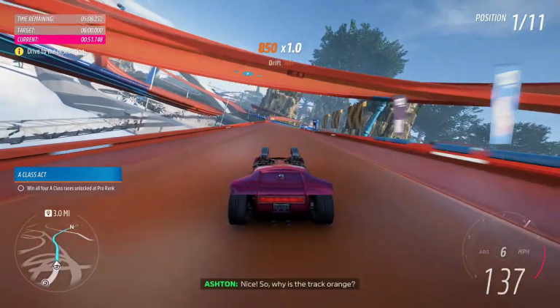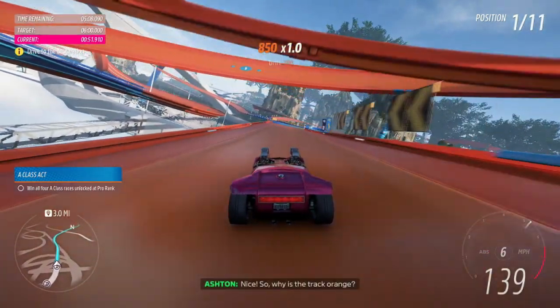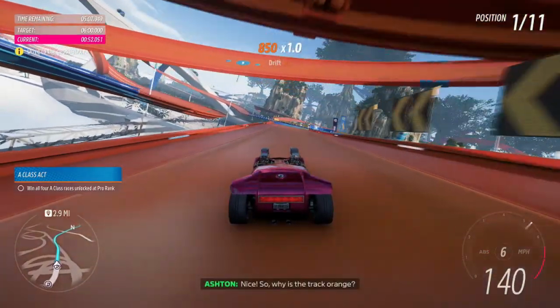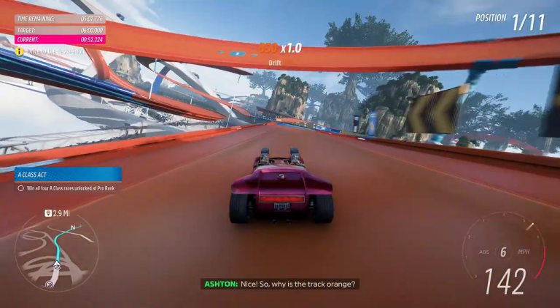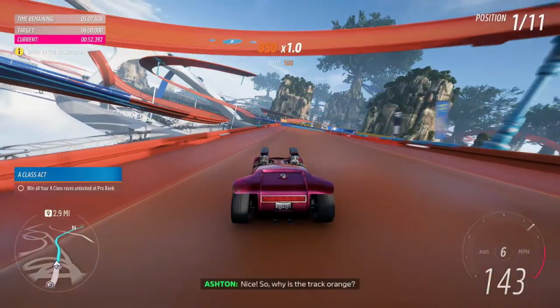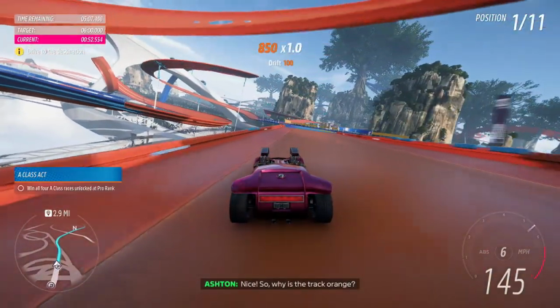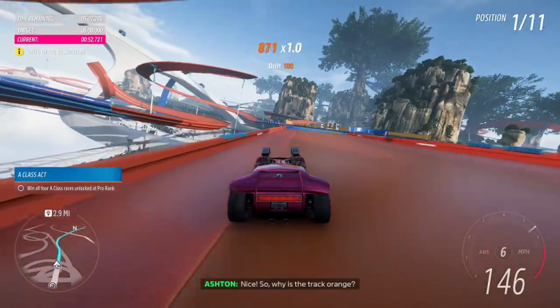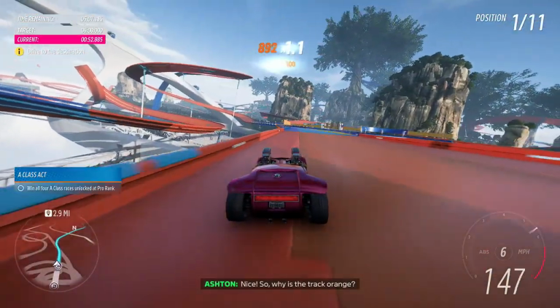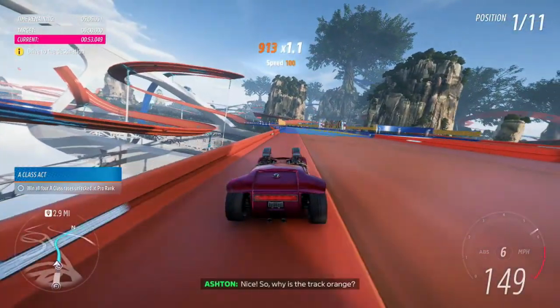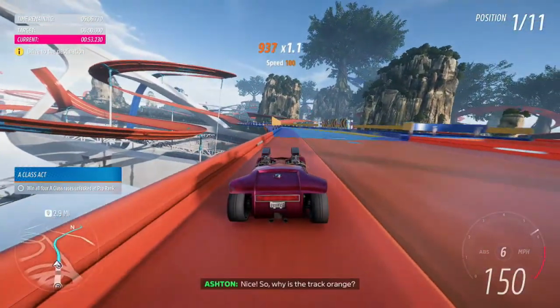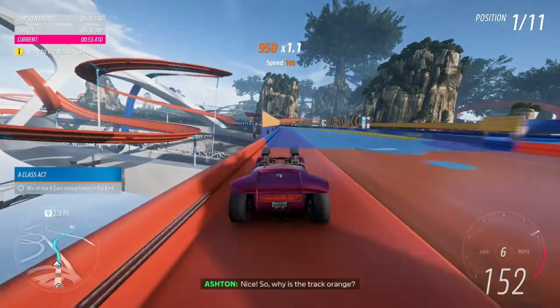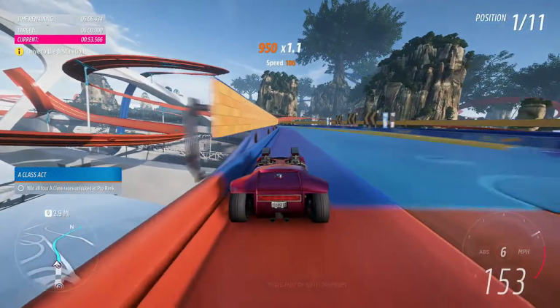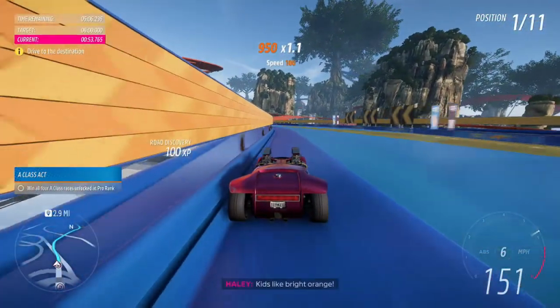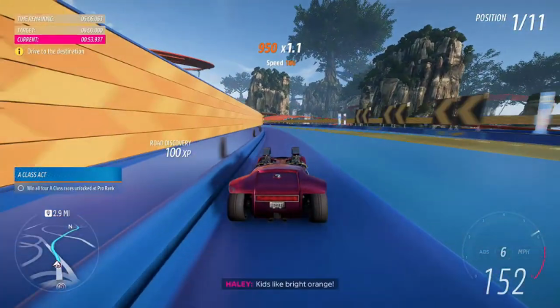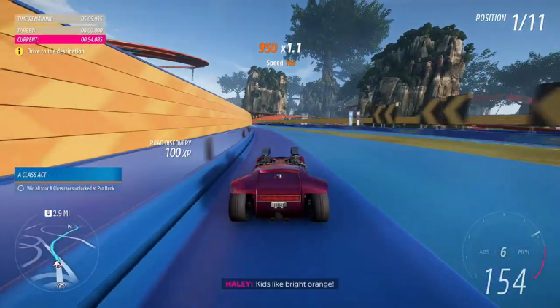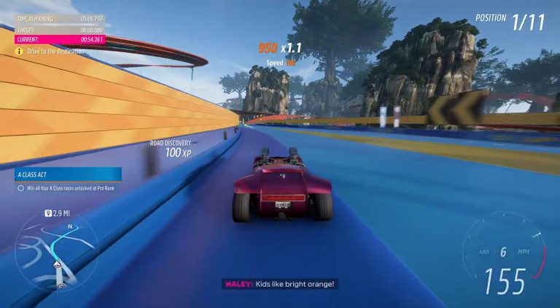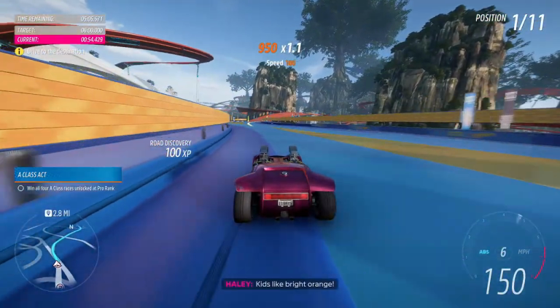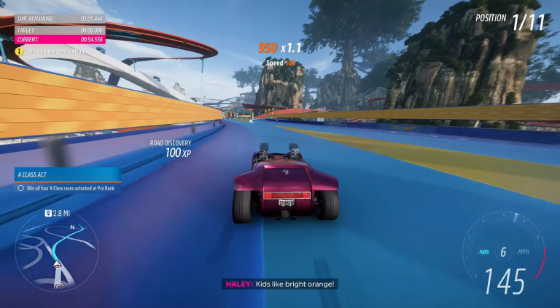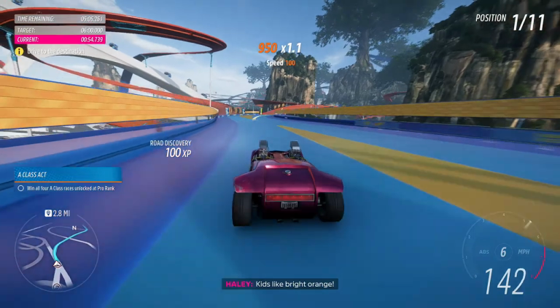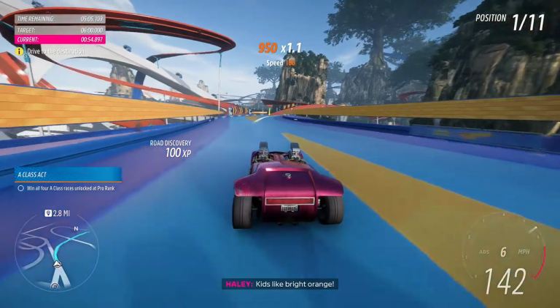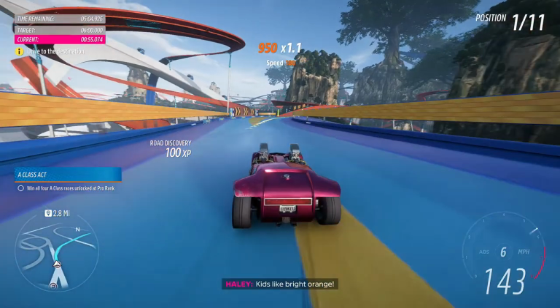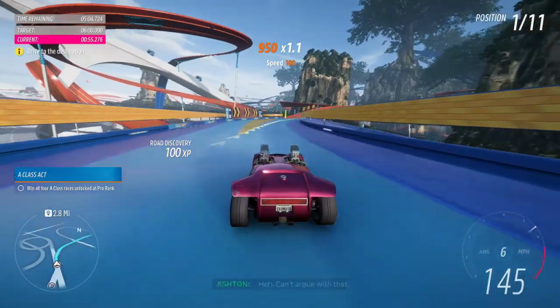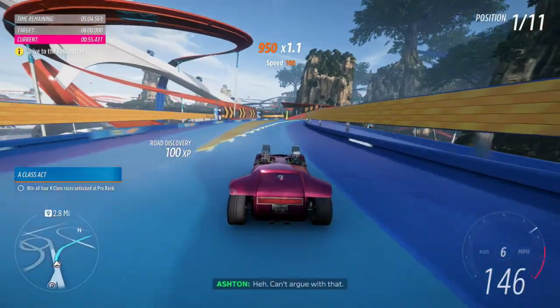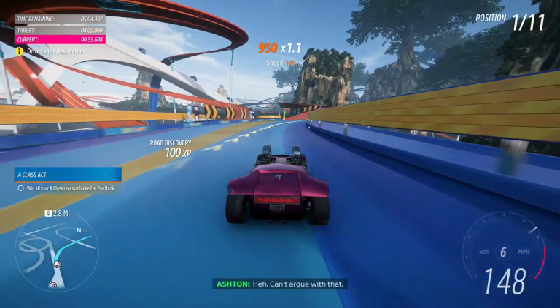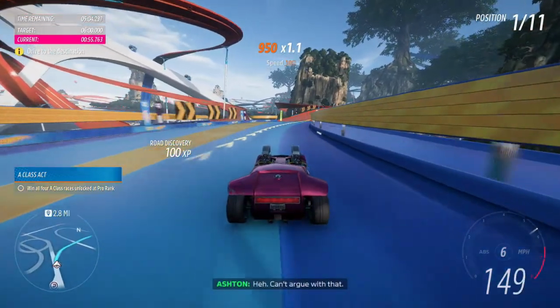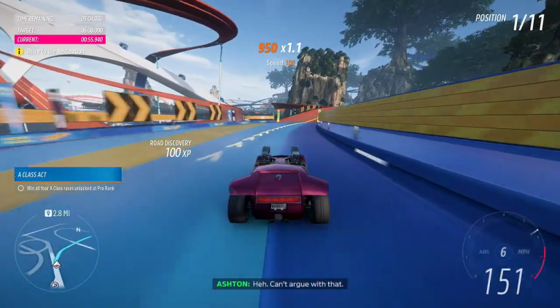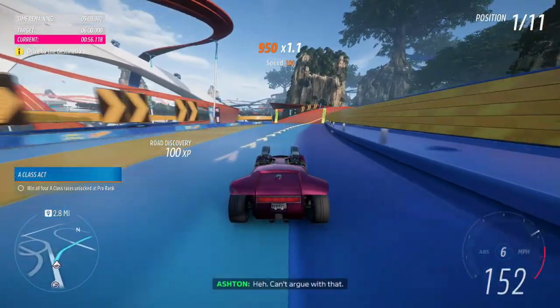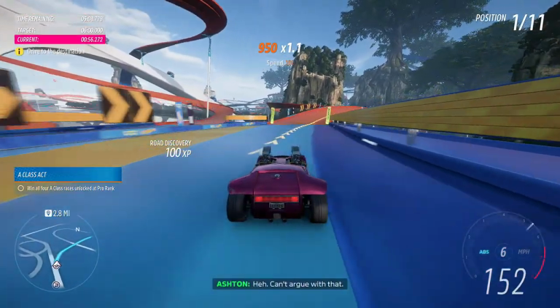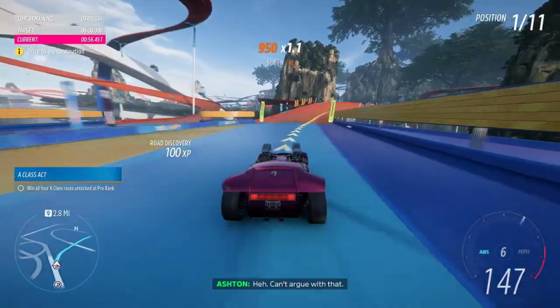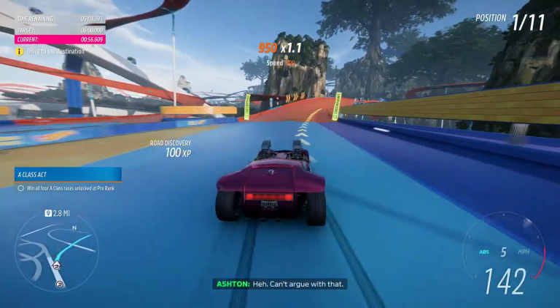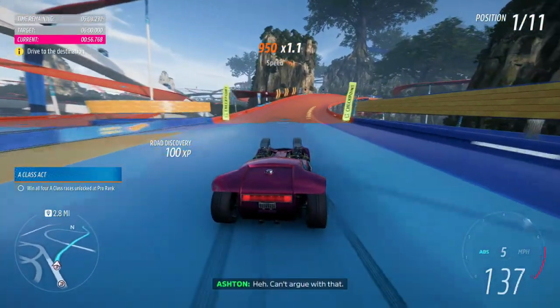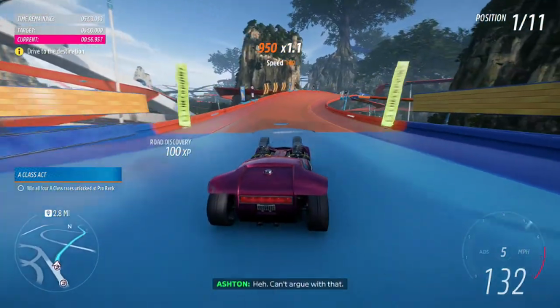So why is the track orange? It's like bright orange. Can't argue with that.